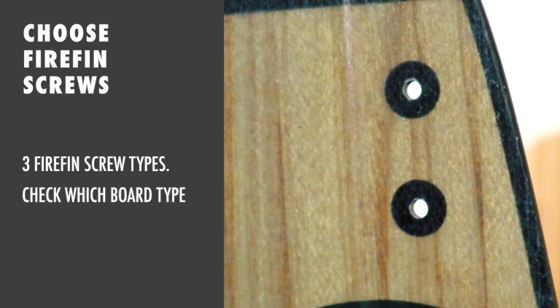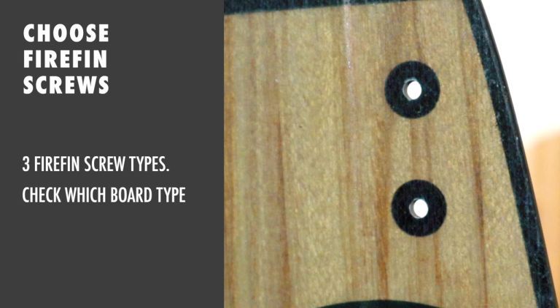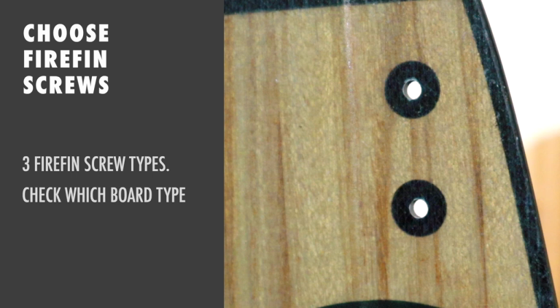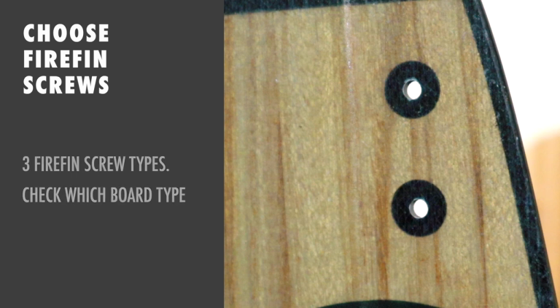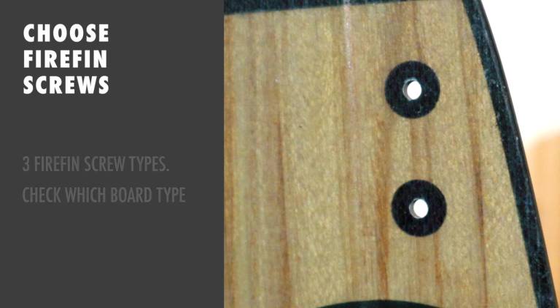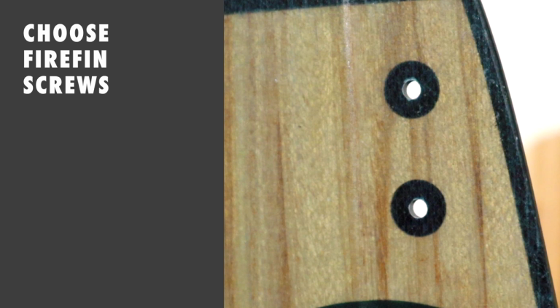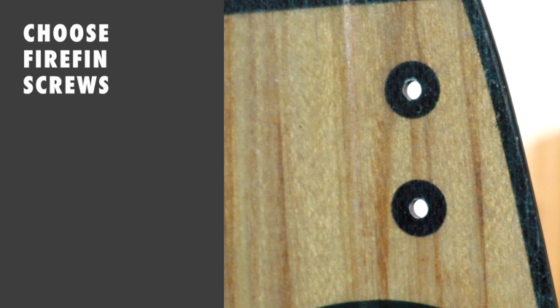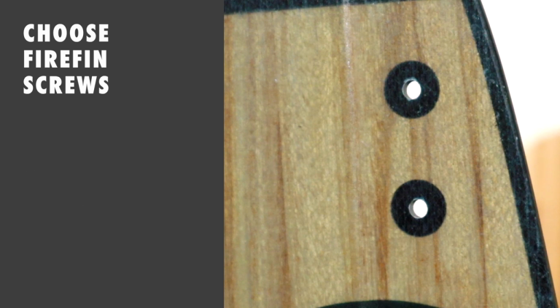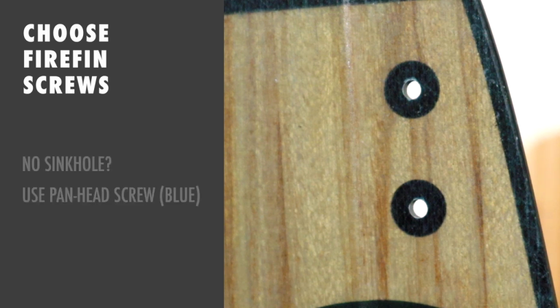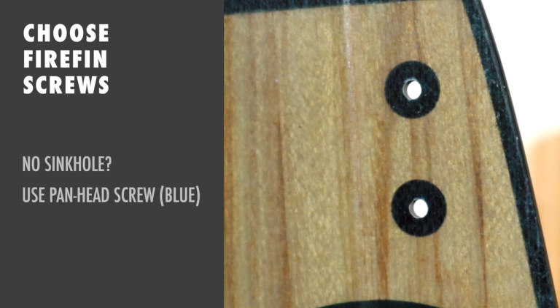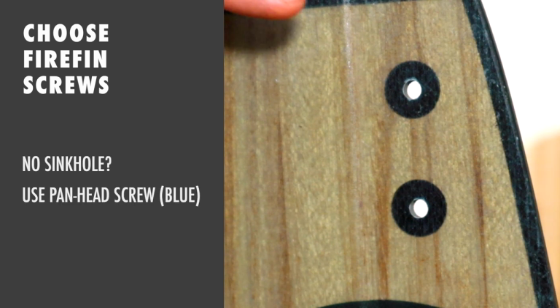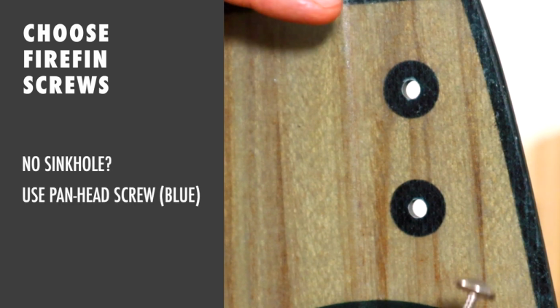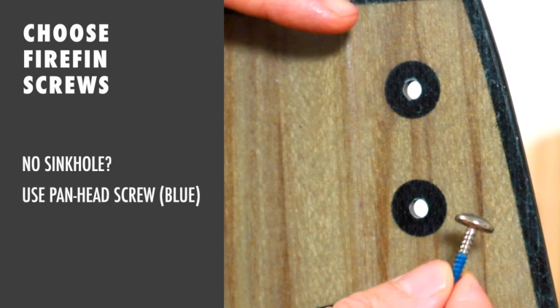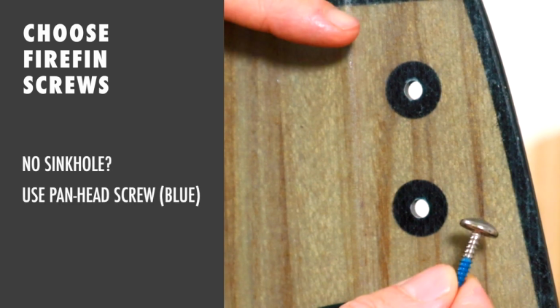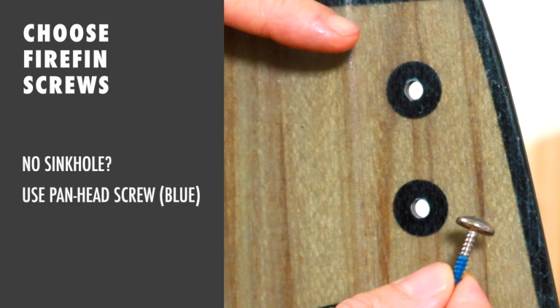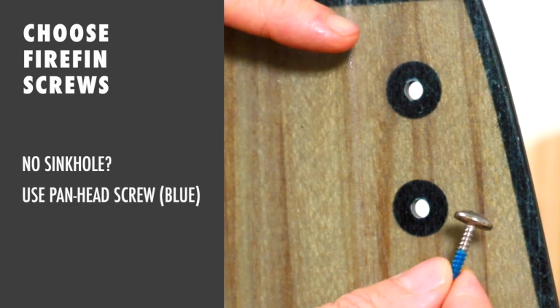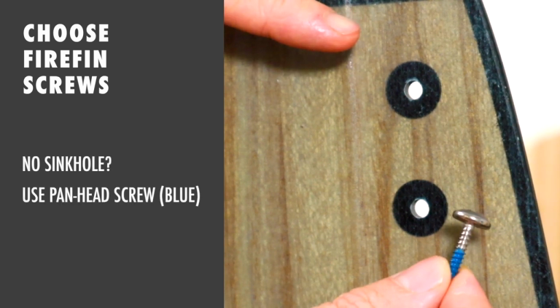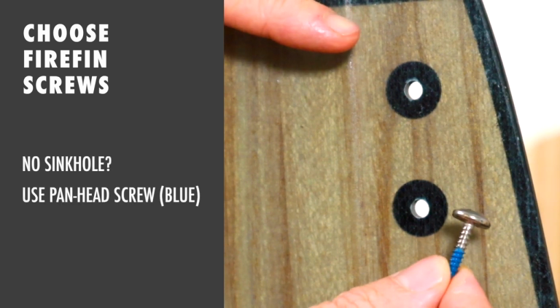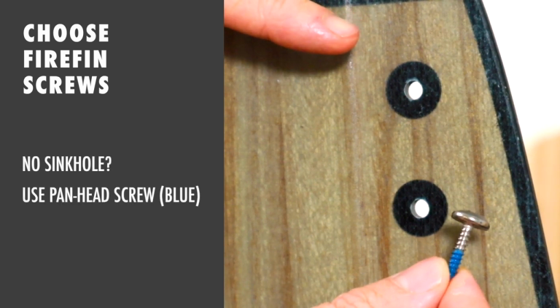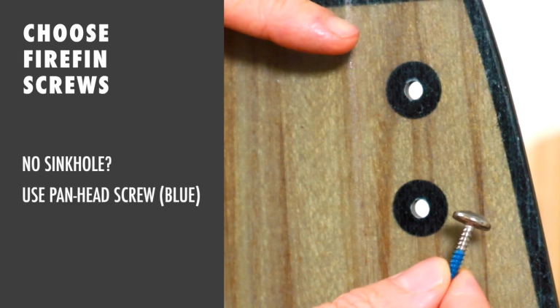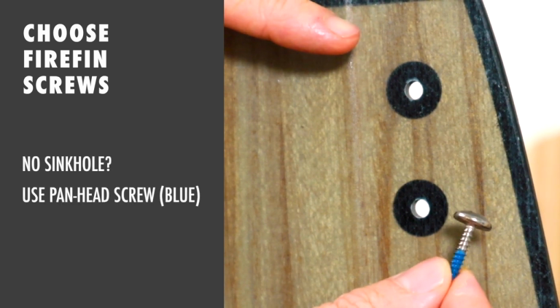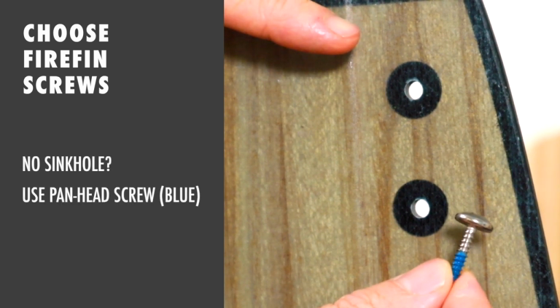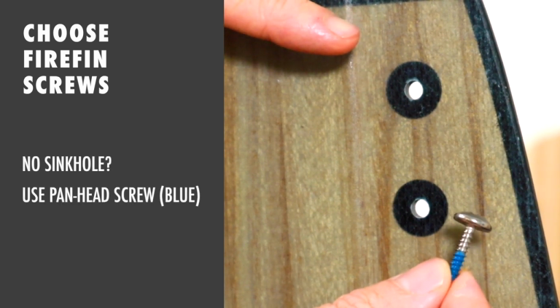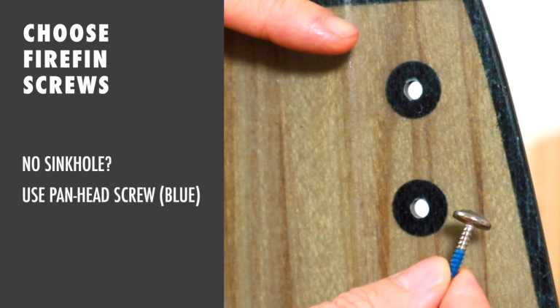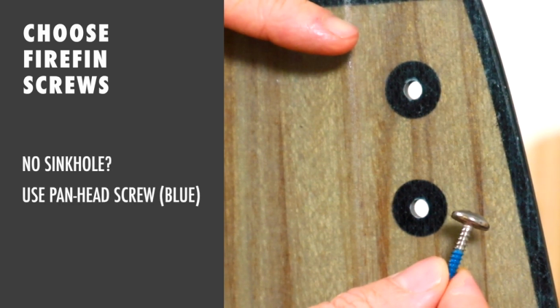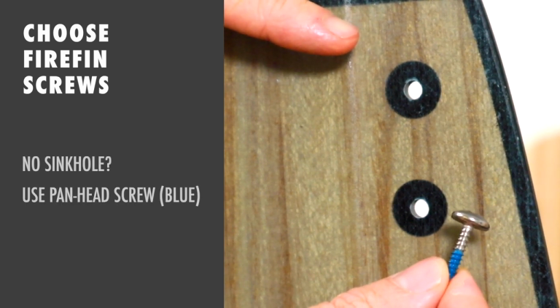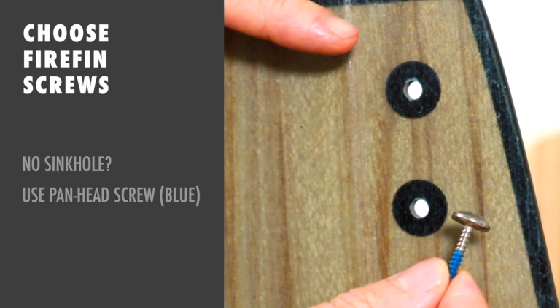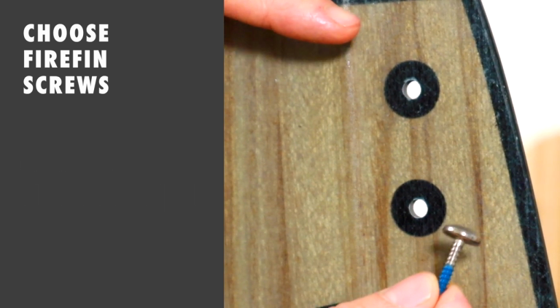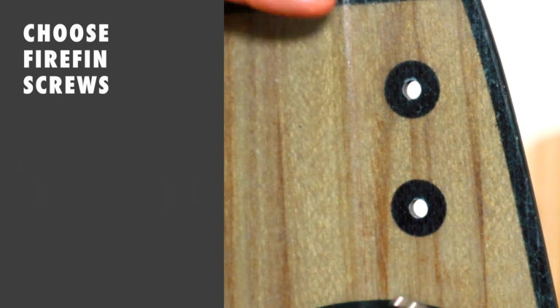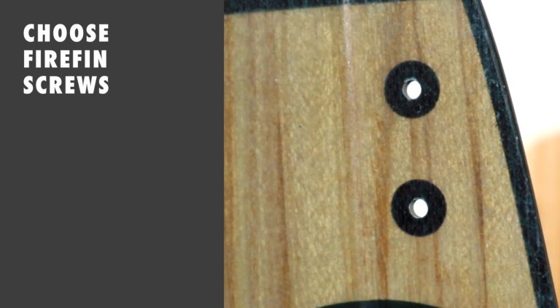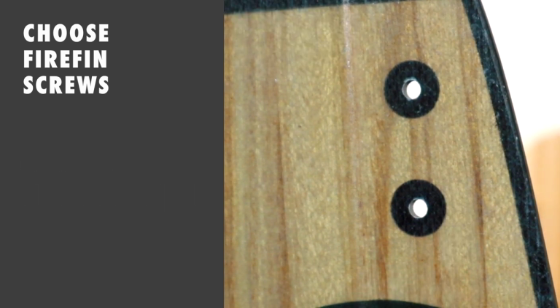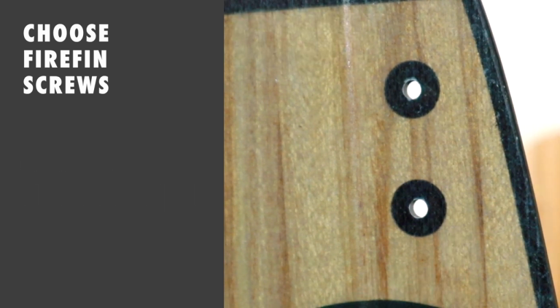If your board doesn't have sinkholes, then use the pan head screws, which come in one length and are marked blue.